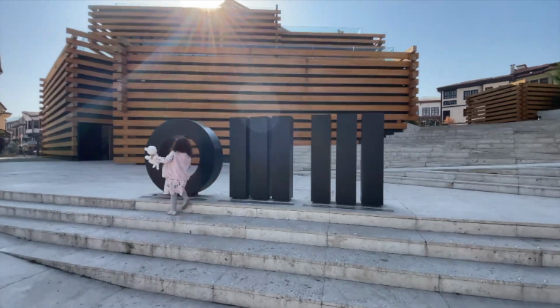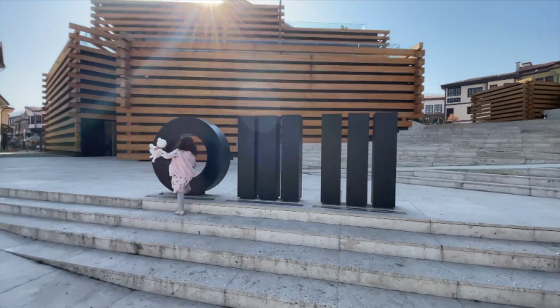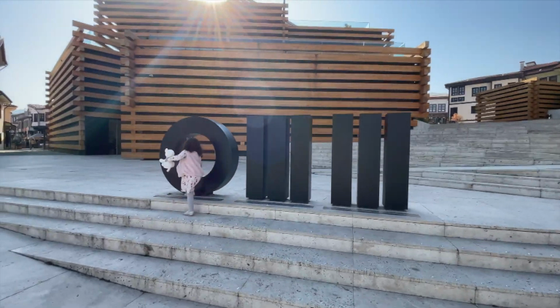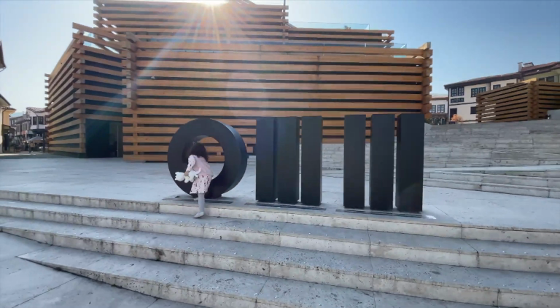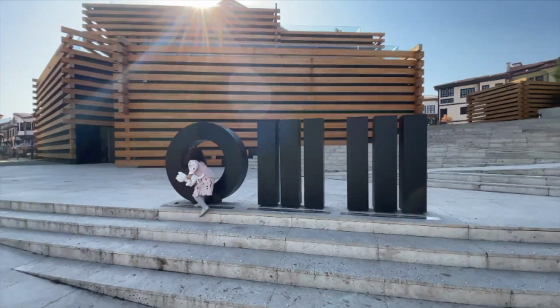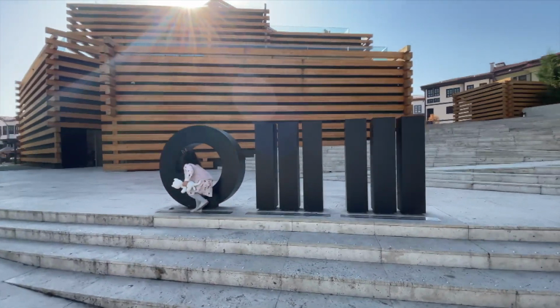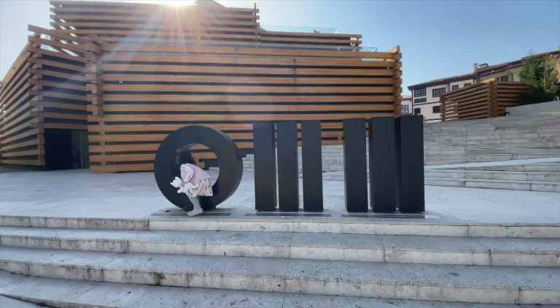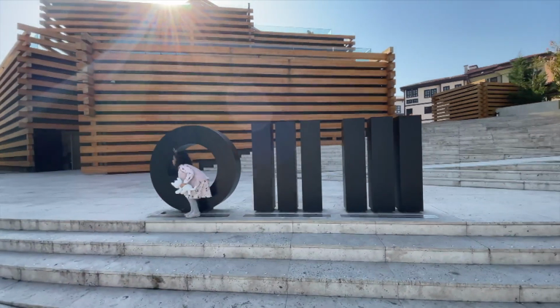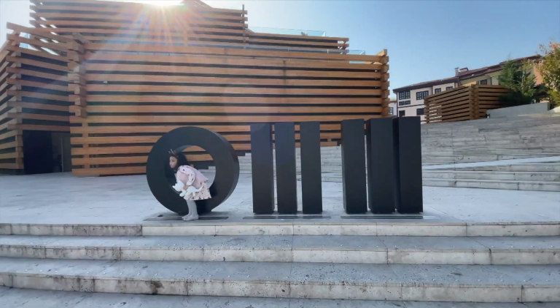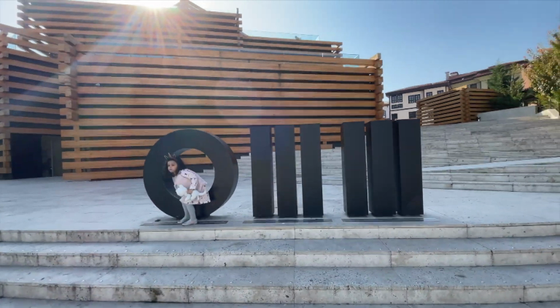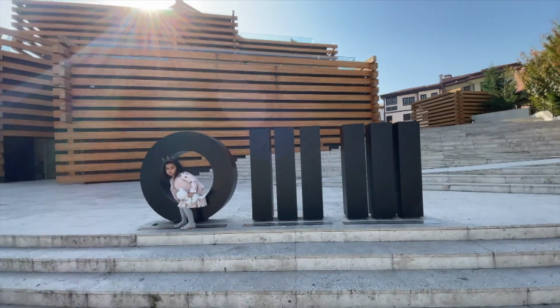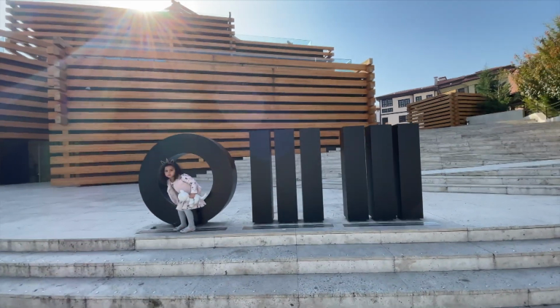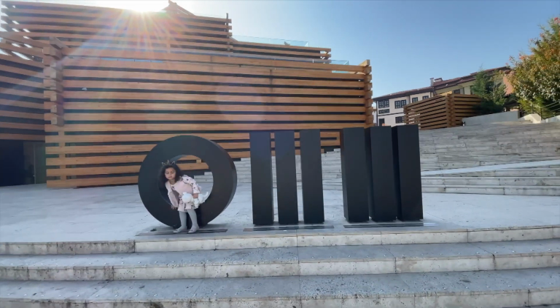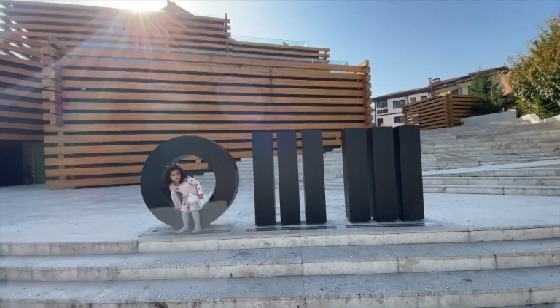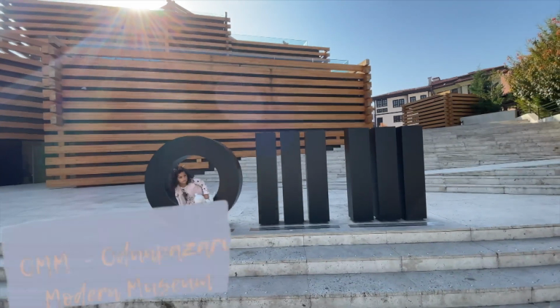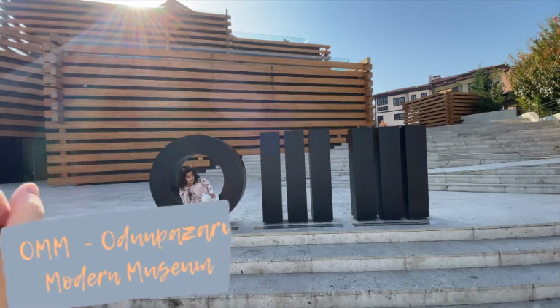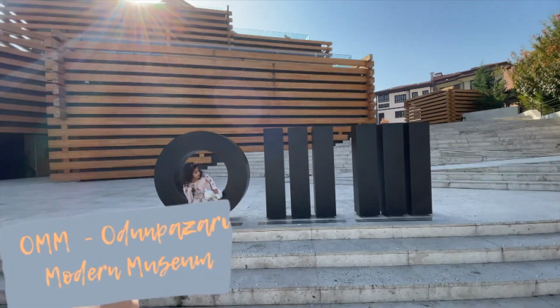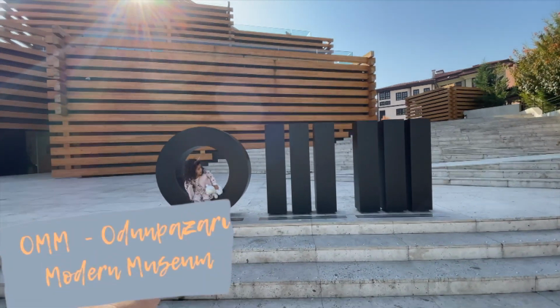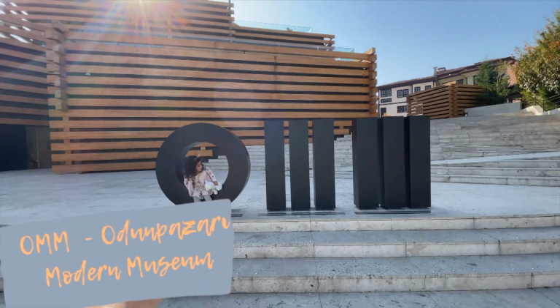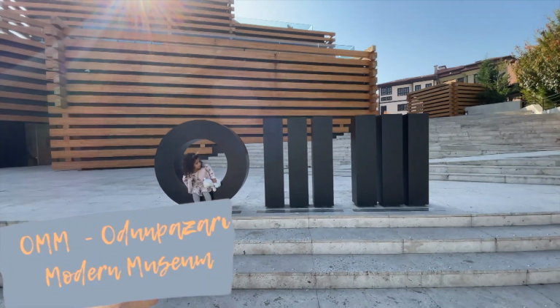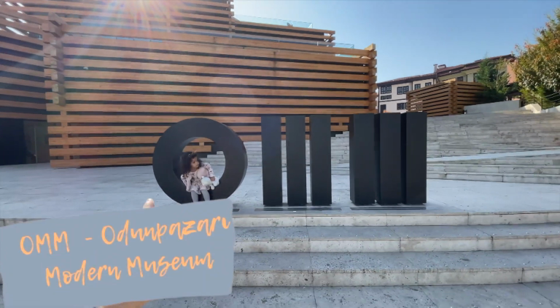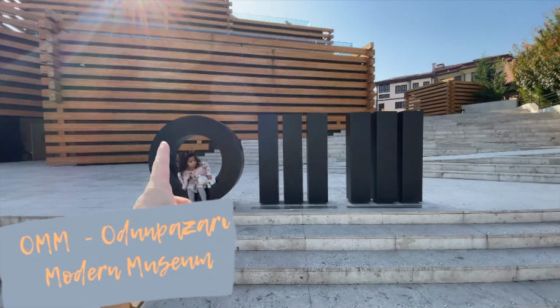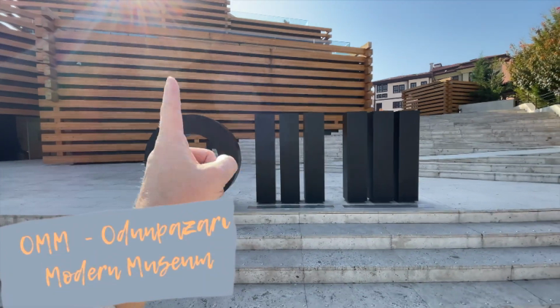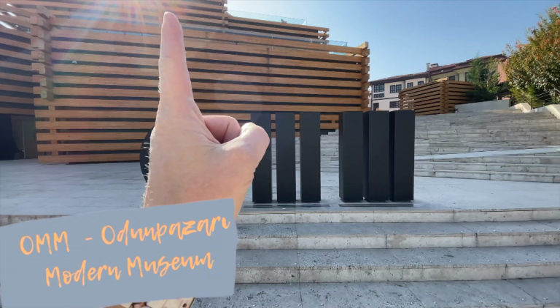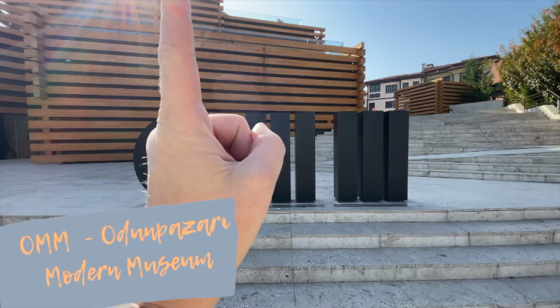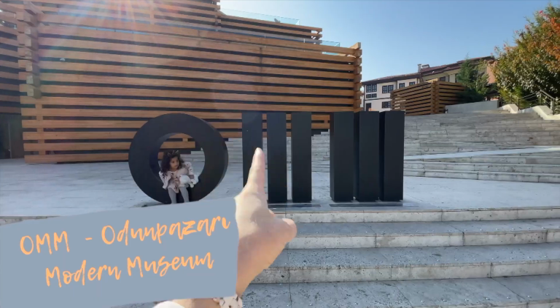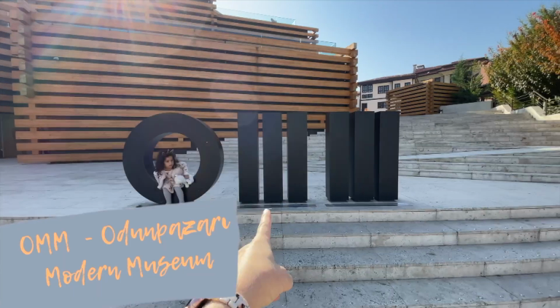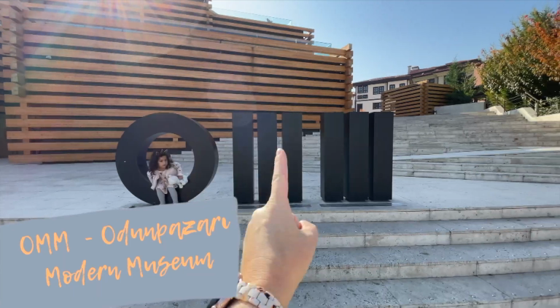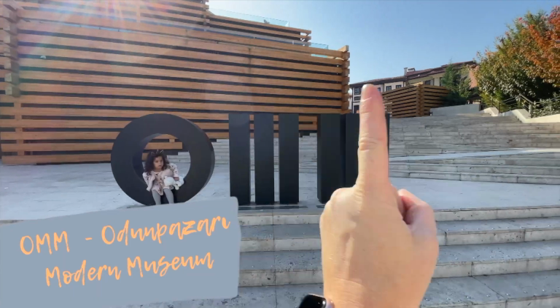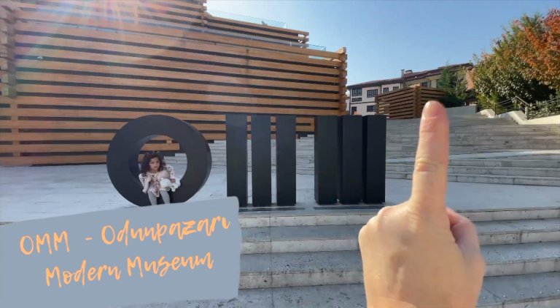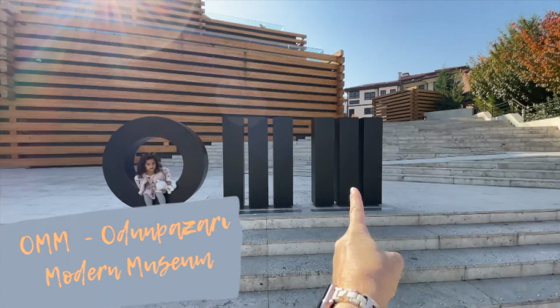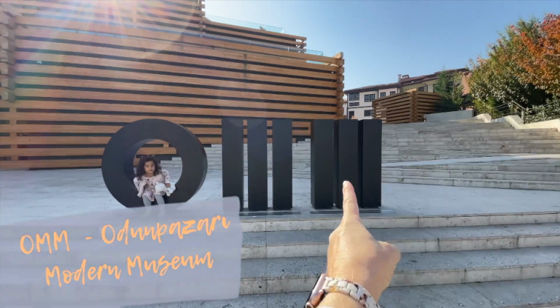You know what this stands for? Odun Pazari Modern Museum.